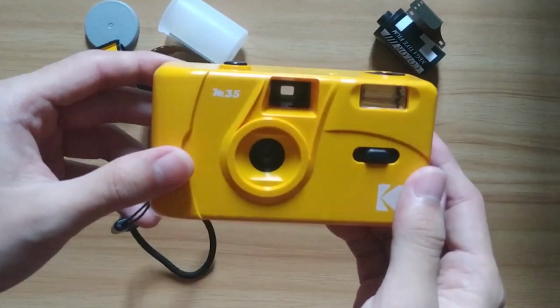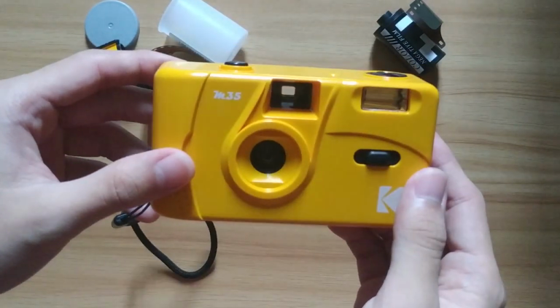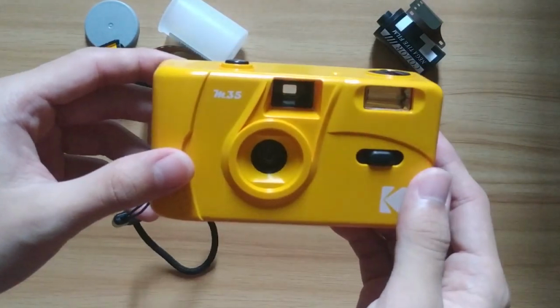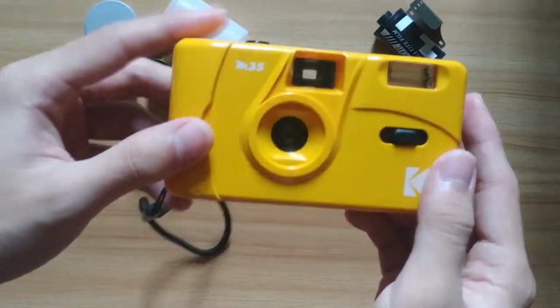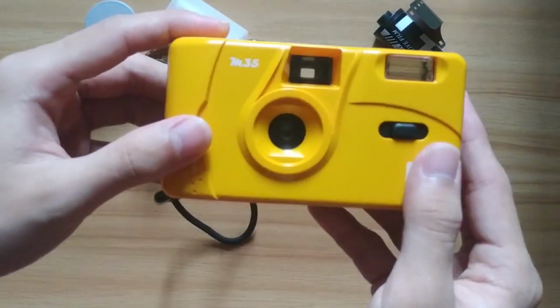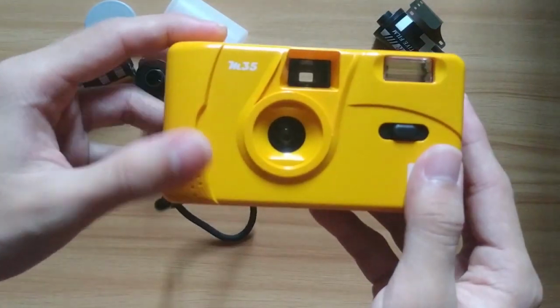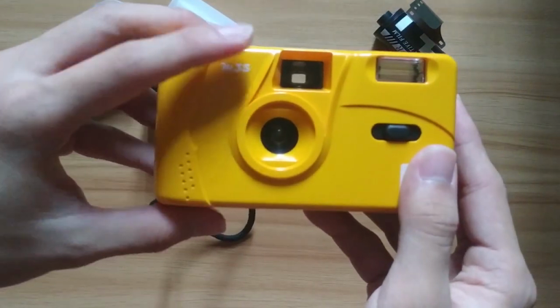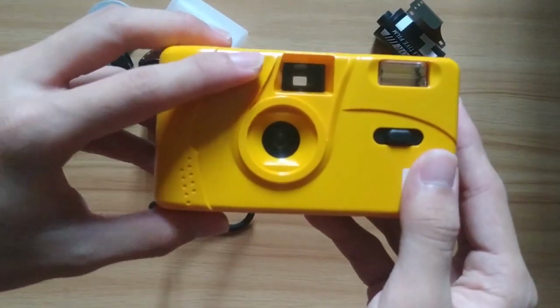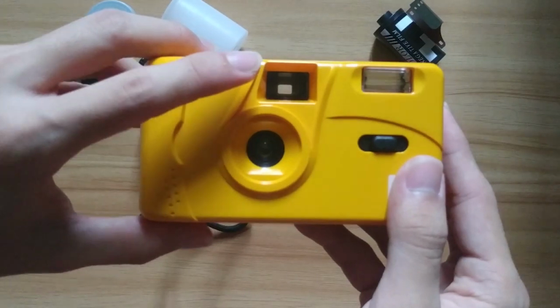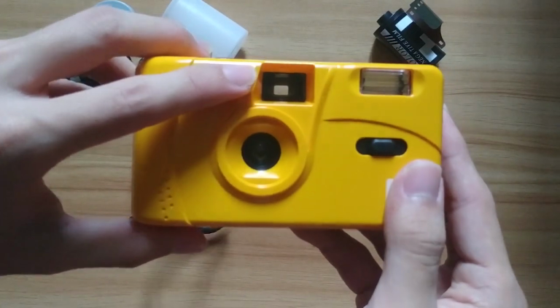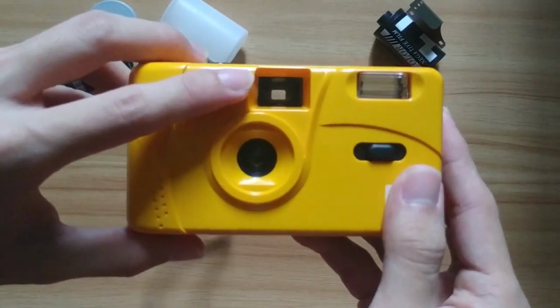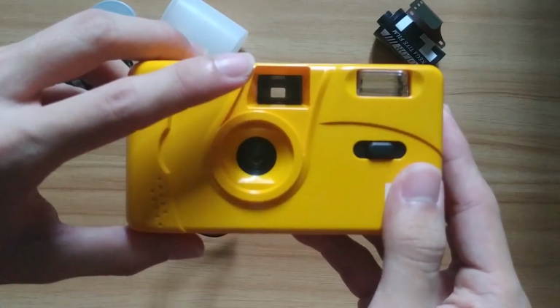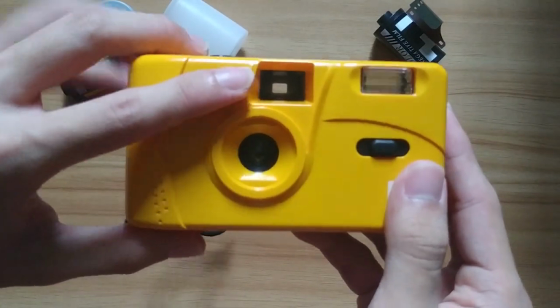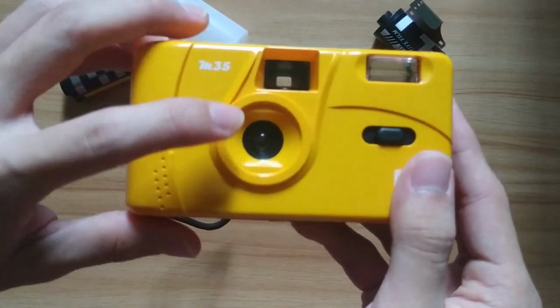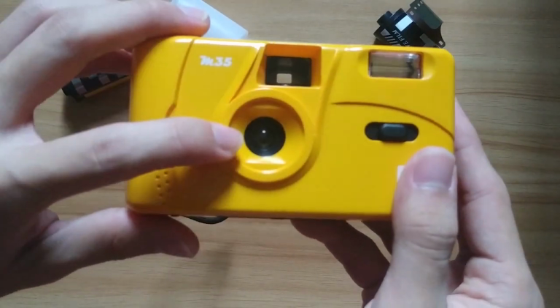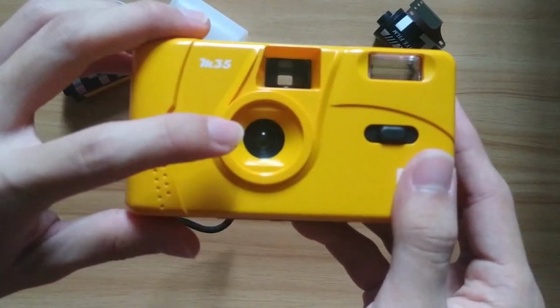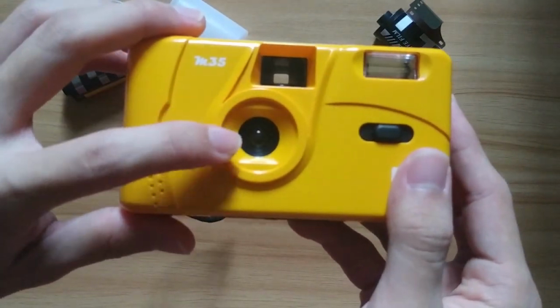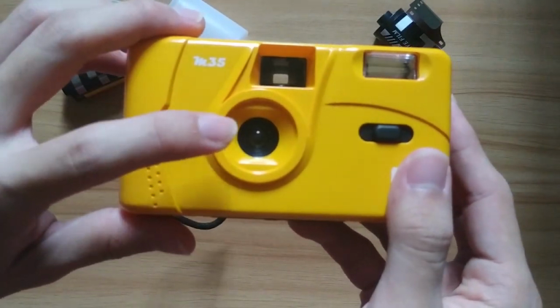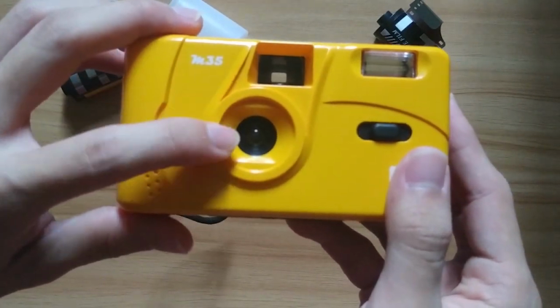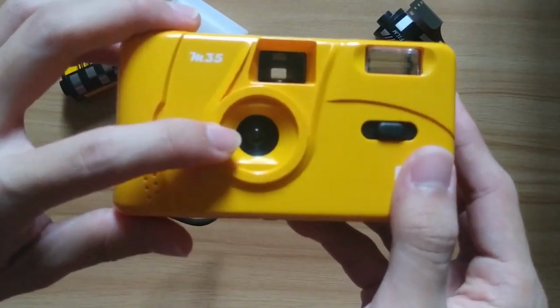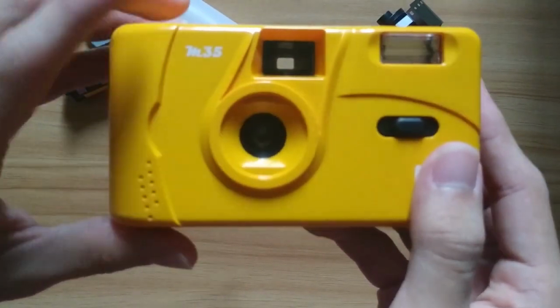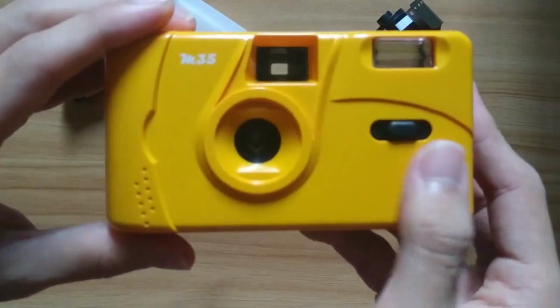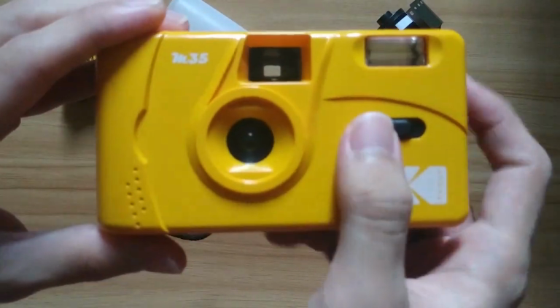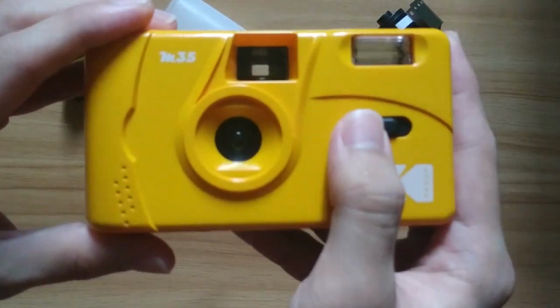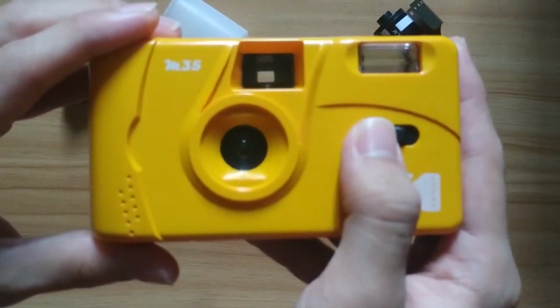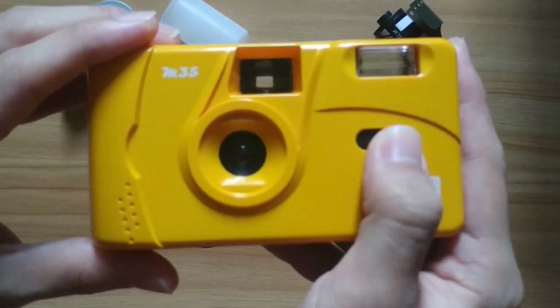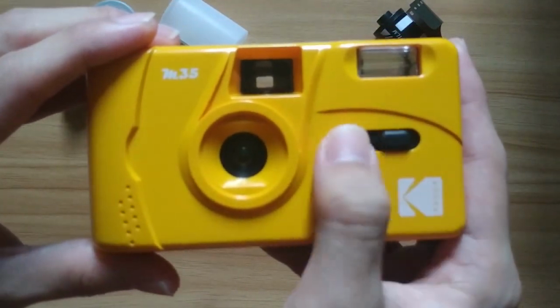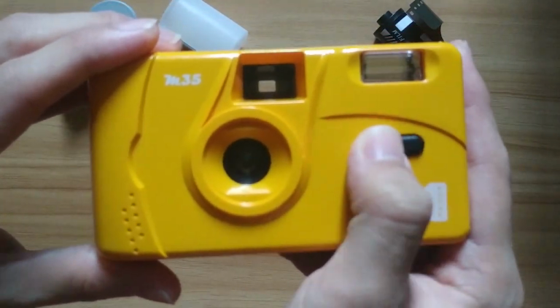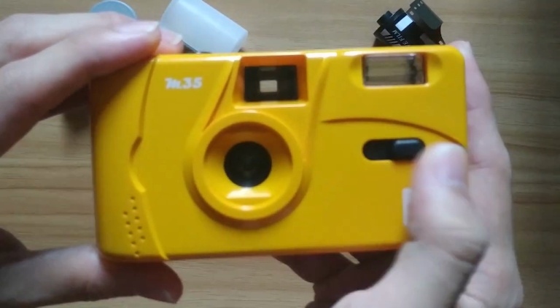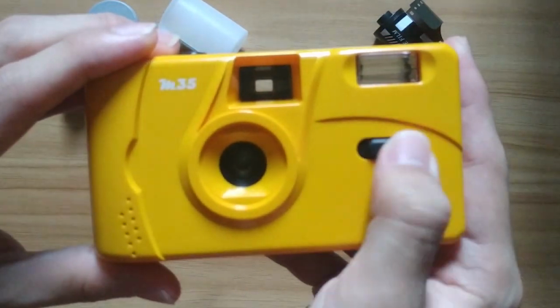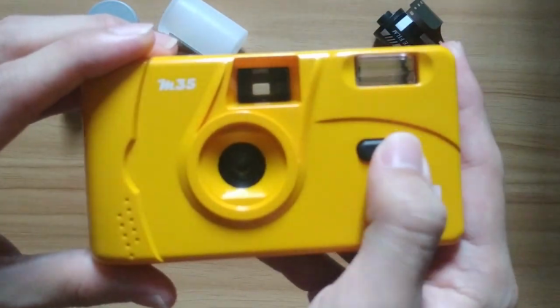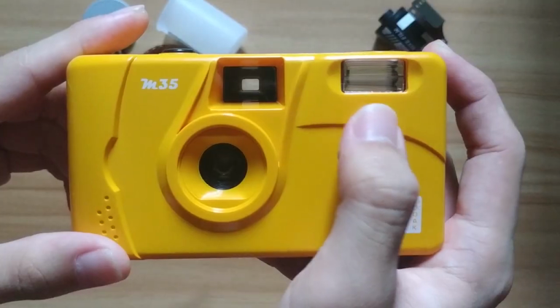This is the viewfinder, lens, flashlight on-off button, and the flashlight.